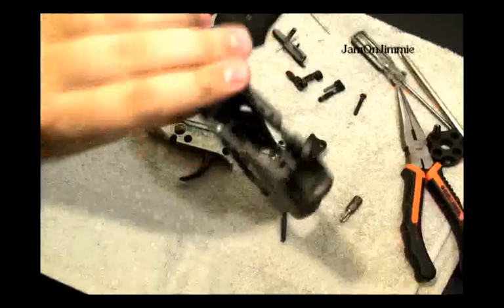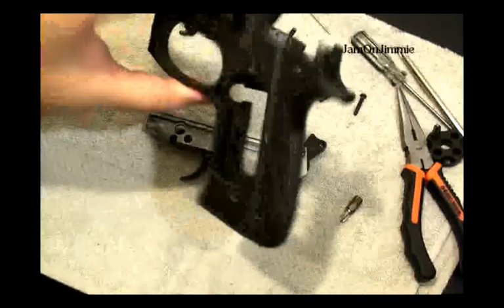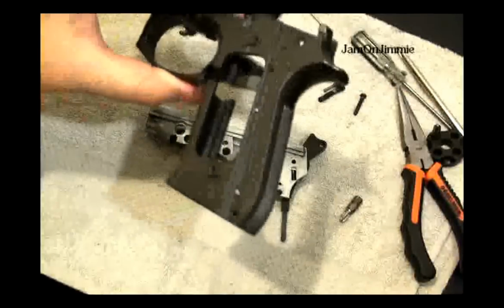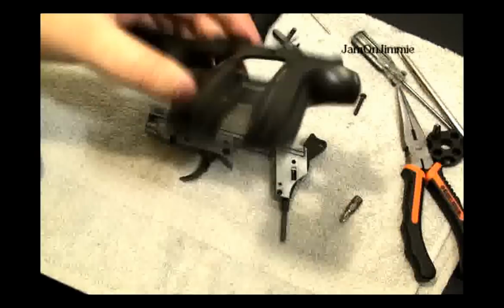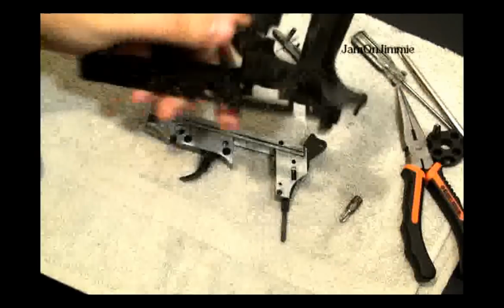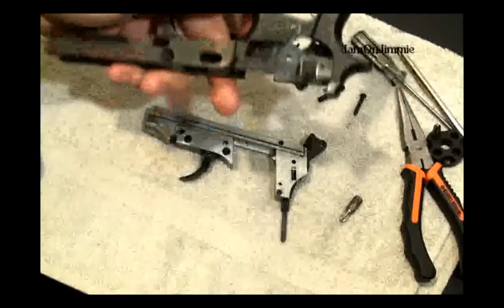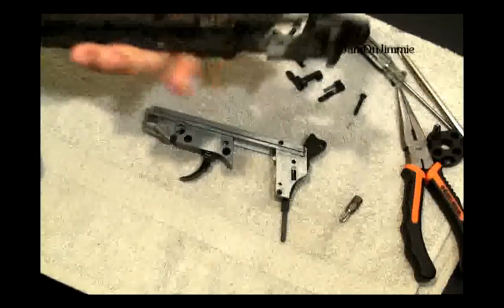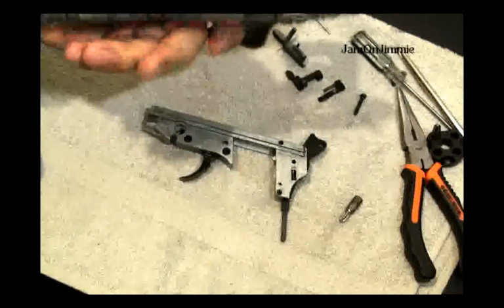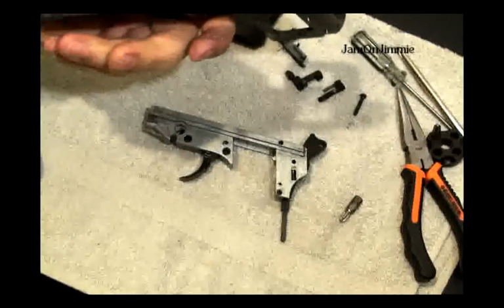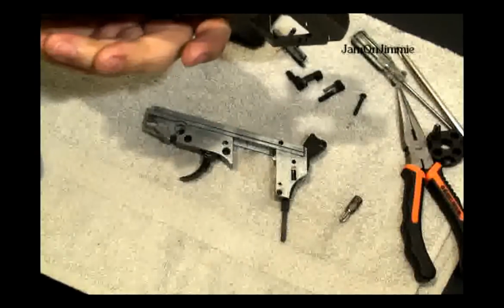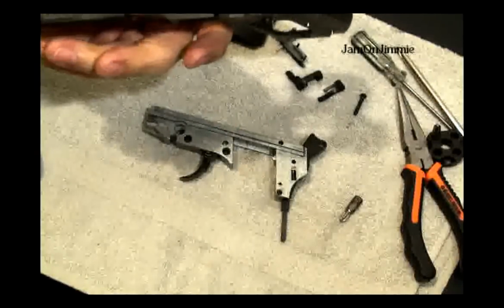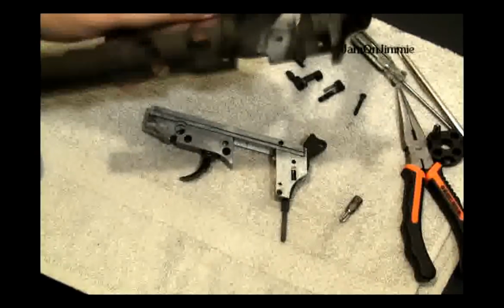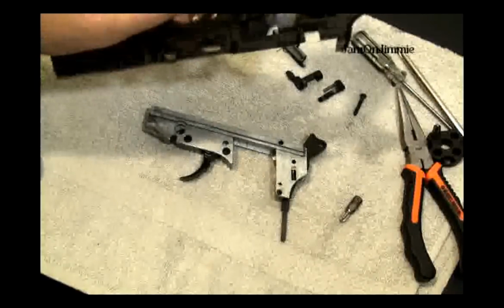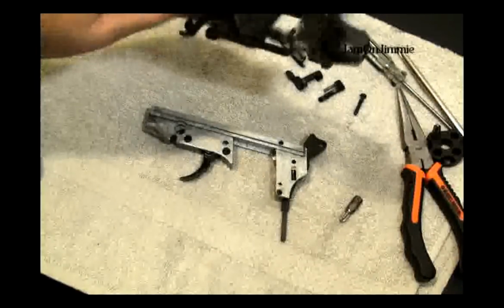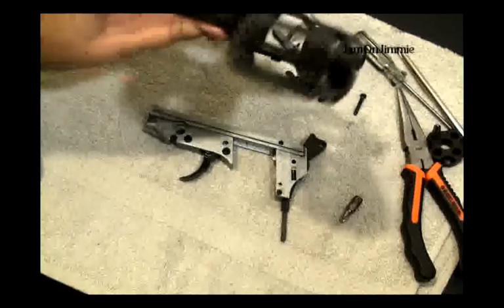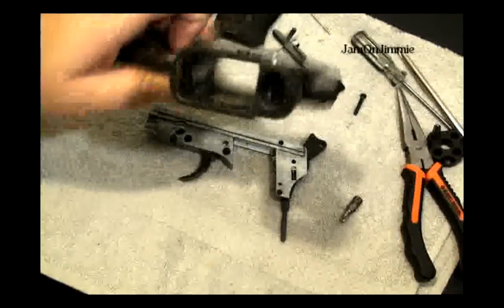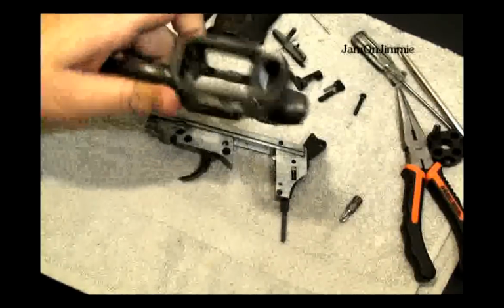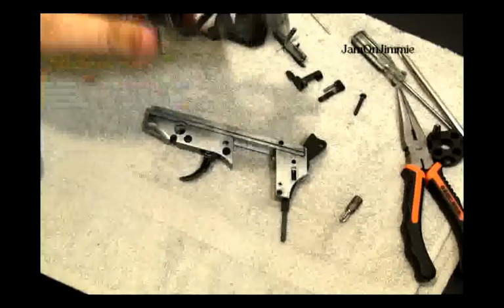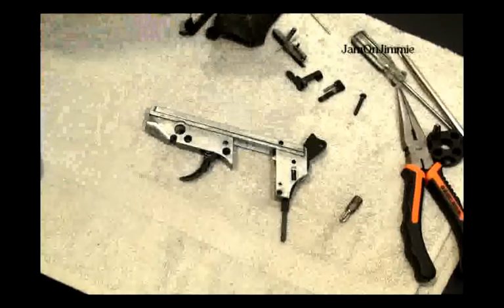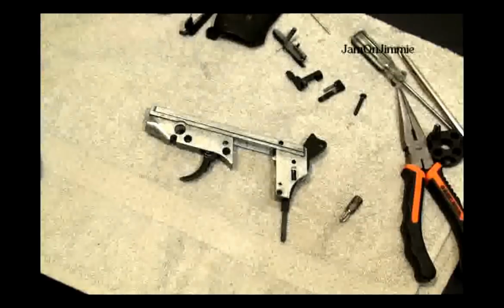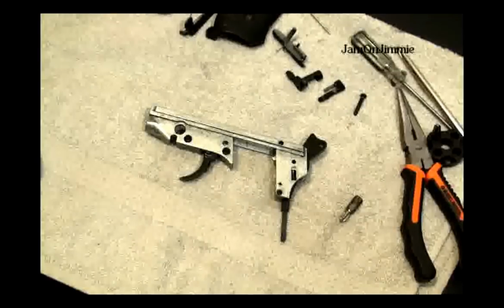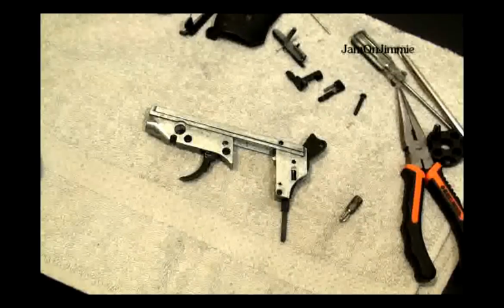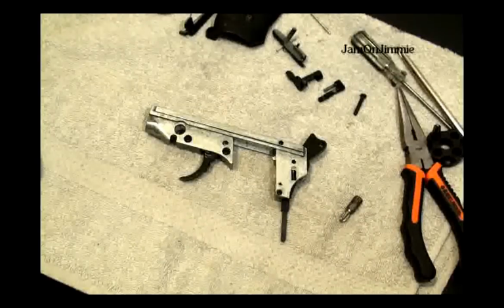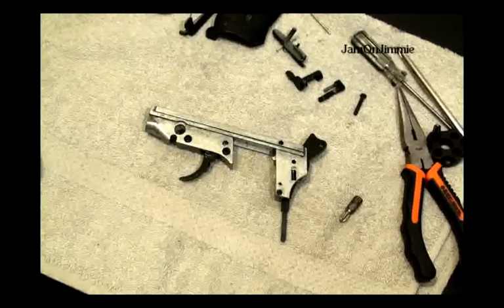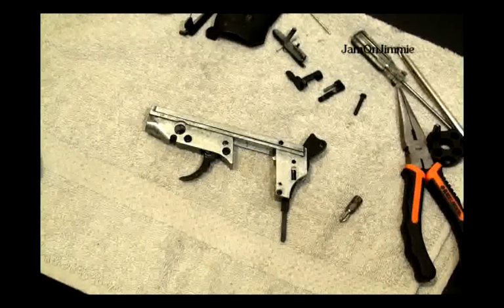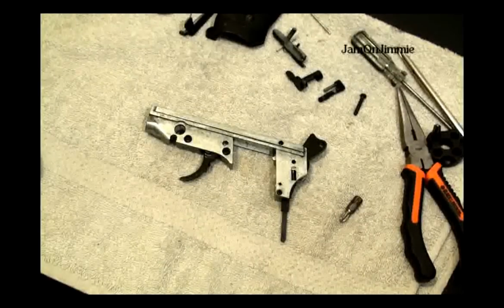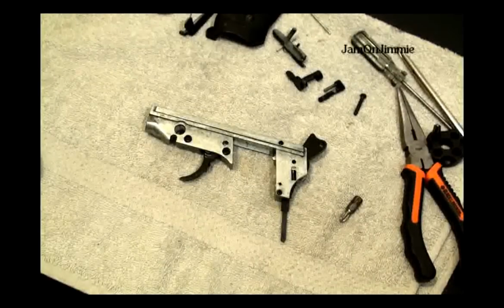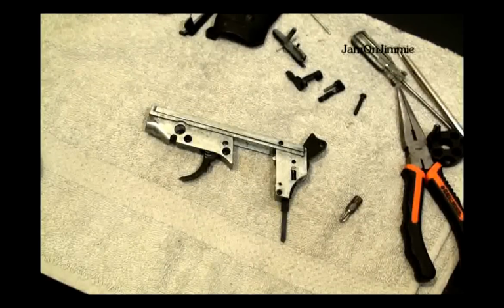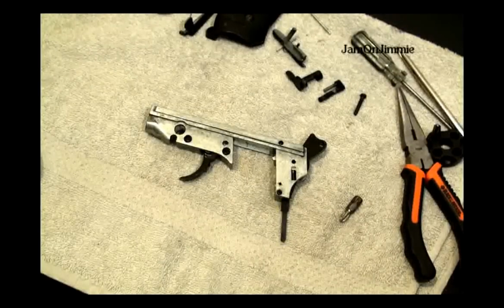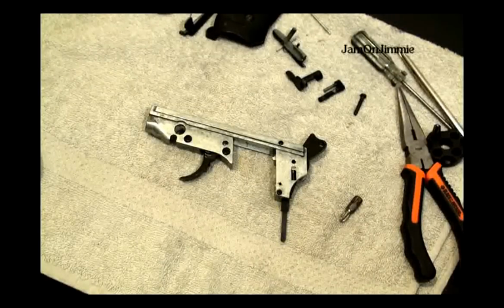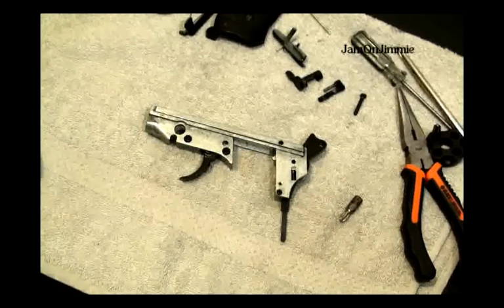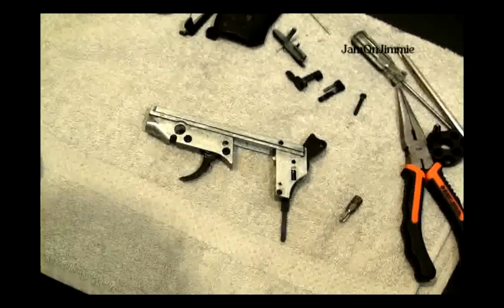And that's what your lower will look like. You want to get another one — that's how you replace that.